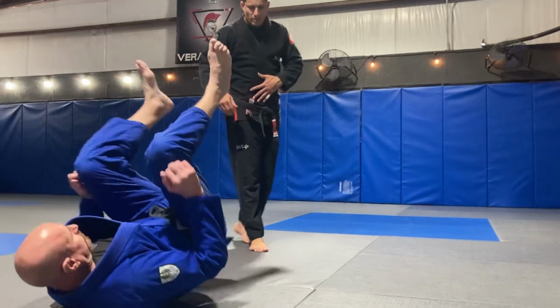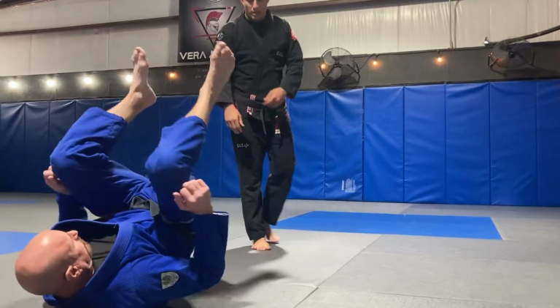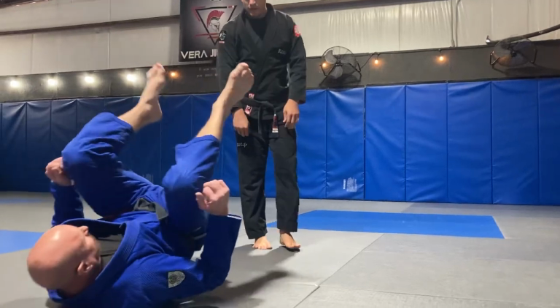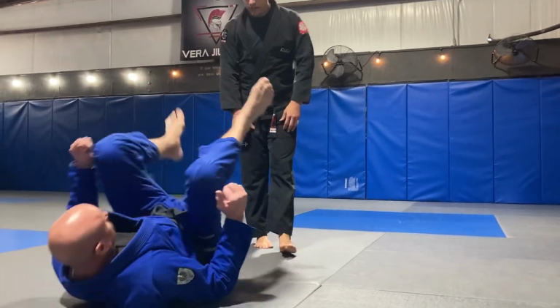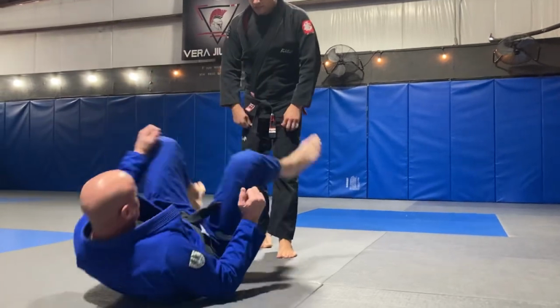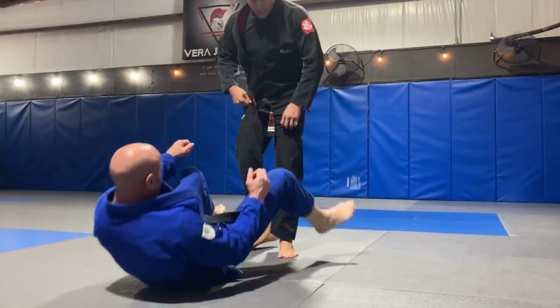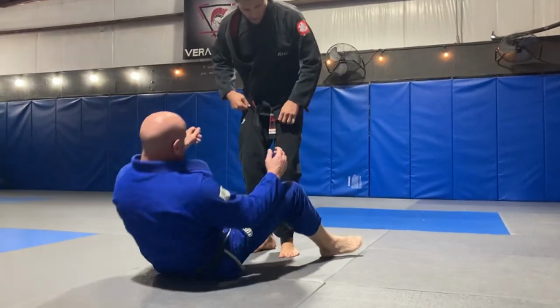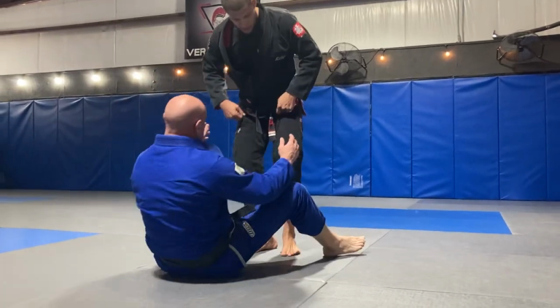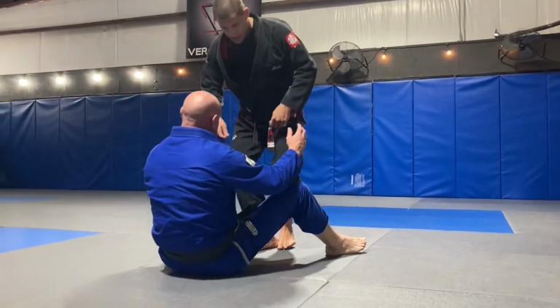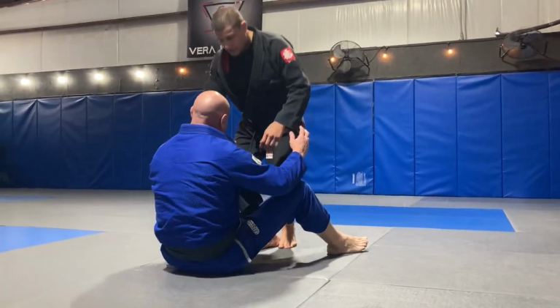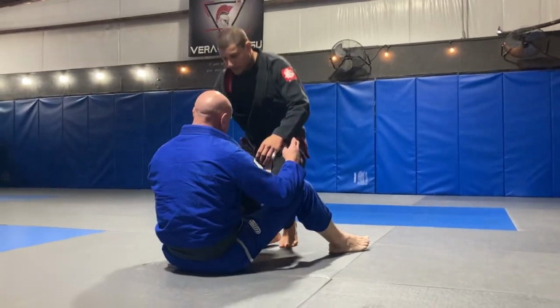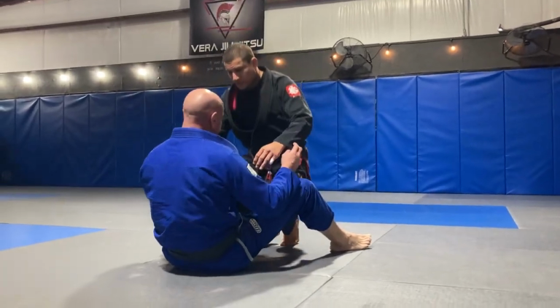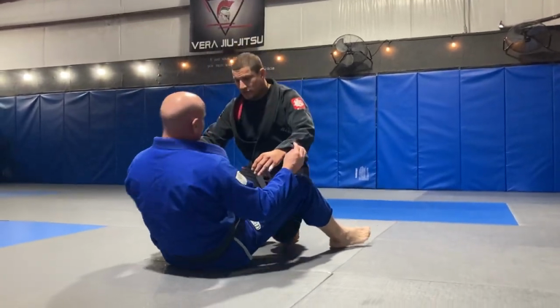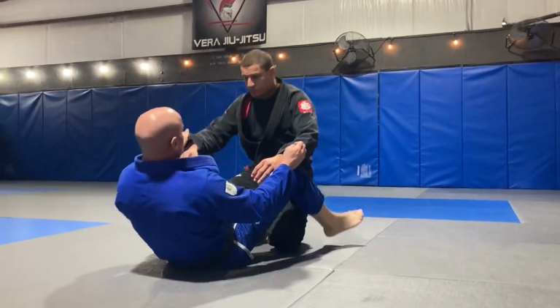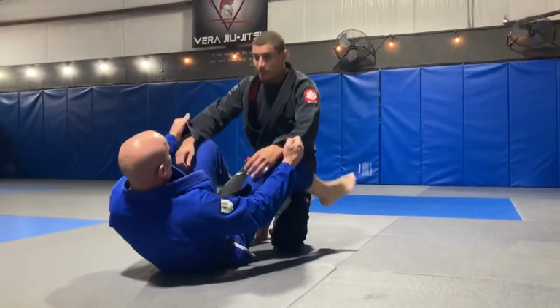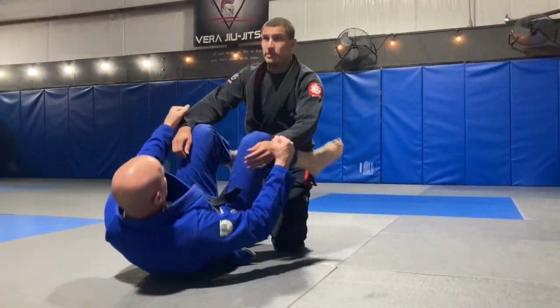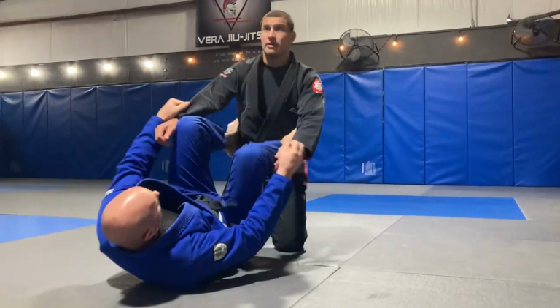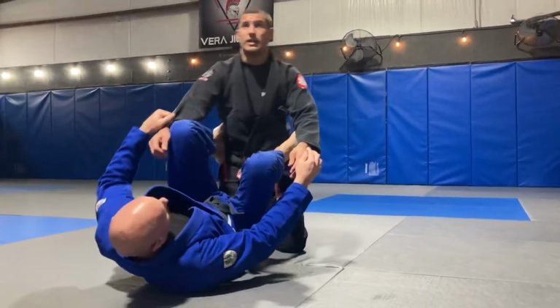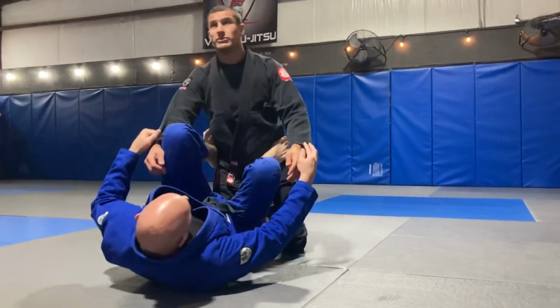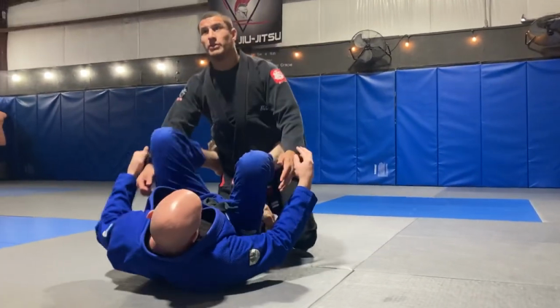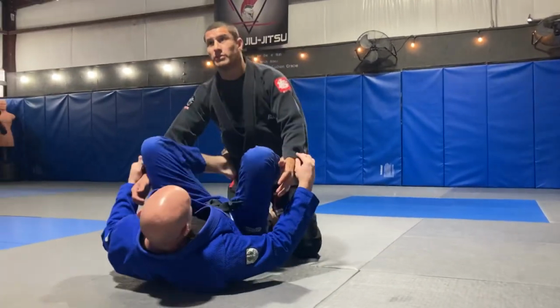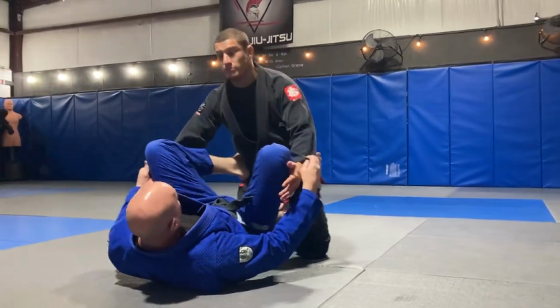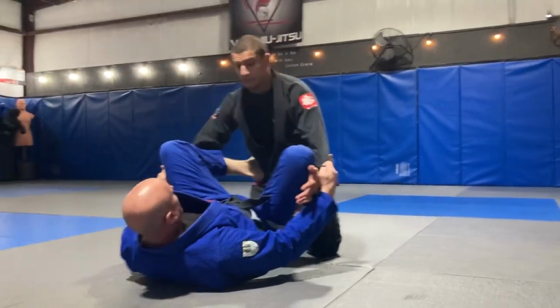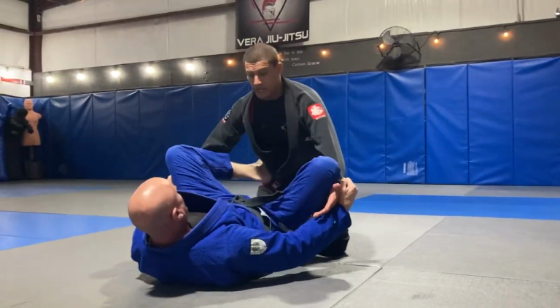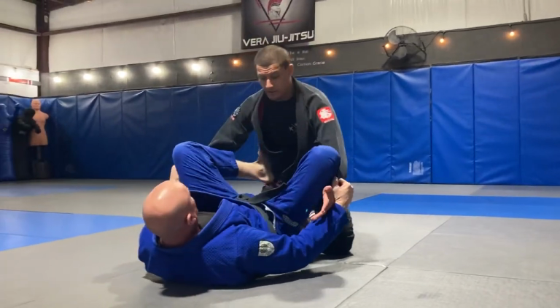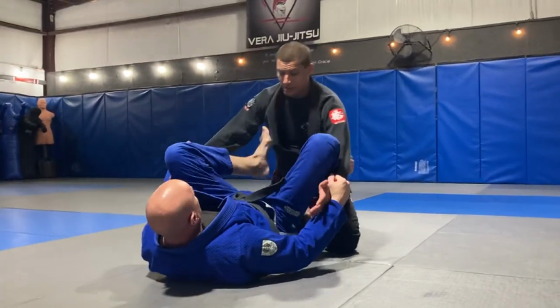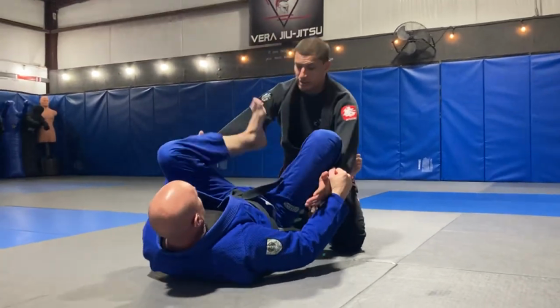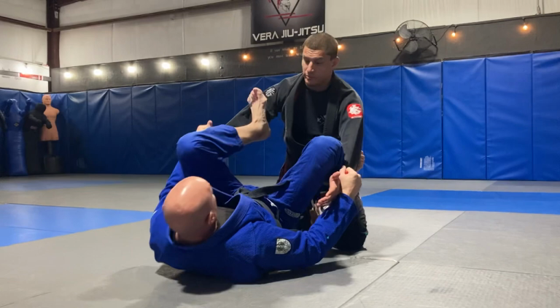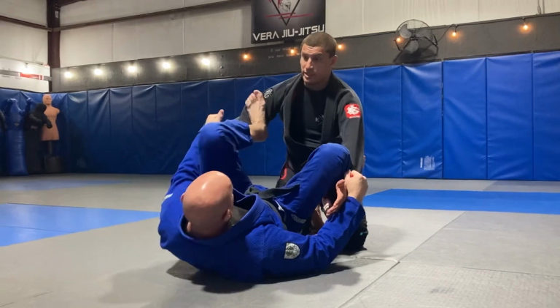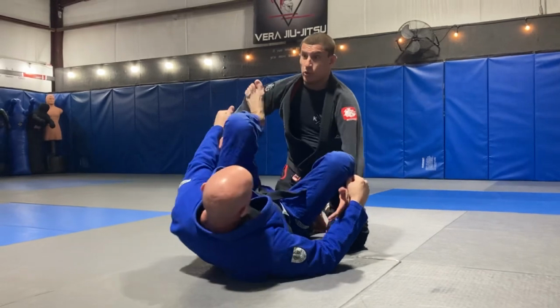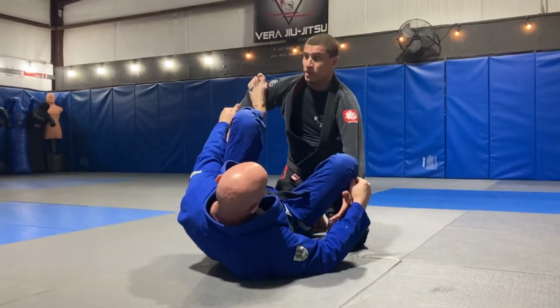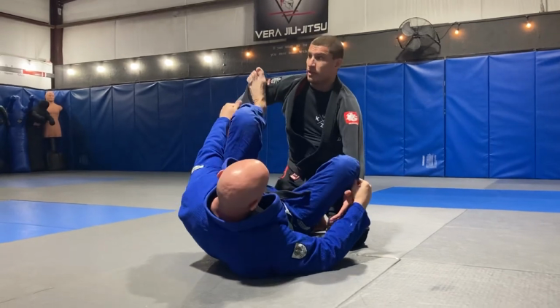Spider guard. How do we defend spider guard, lasso guard? It doesn't really matter. Either way, it's open guard.